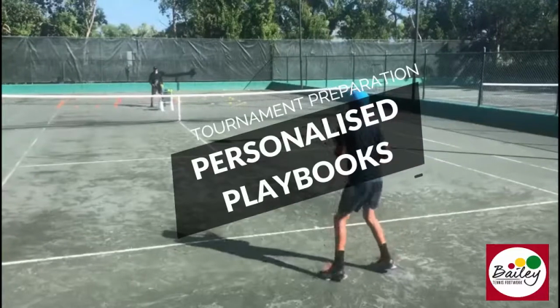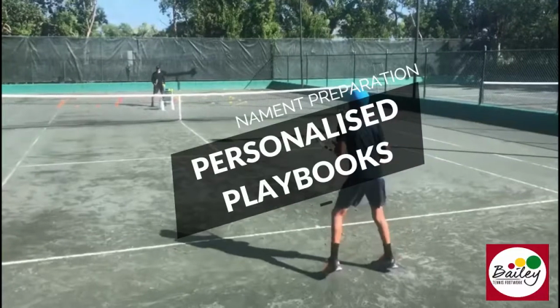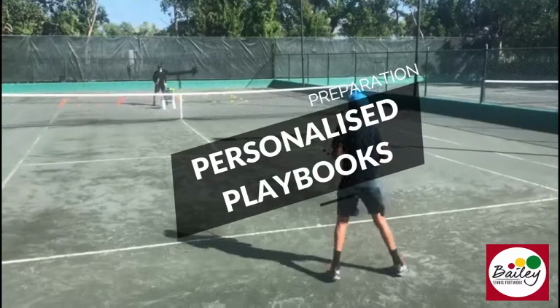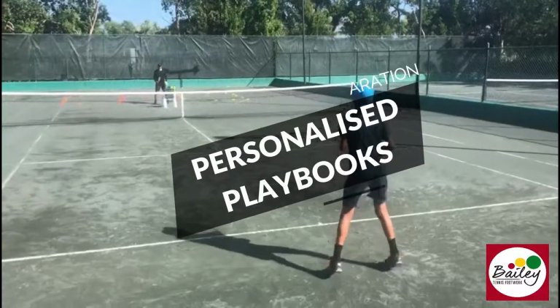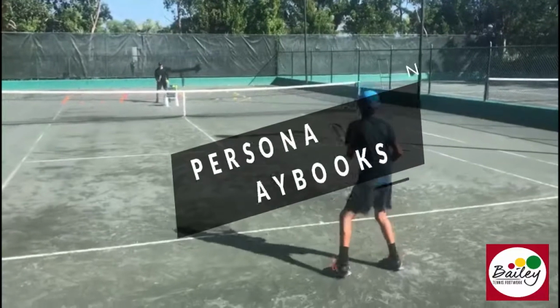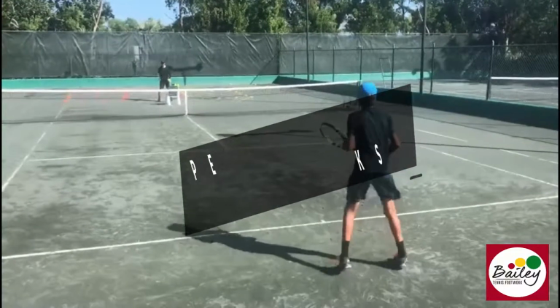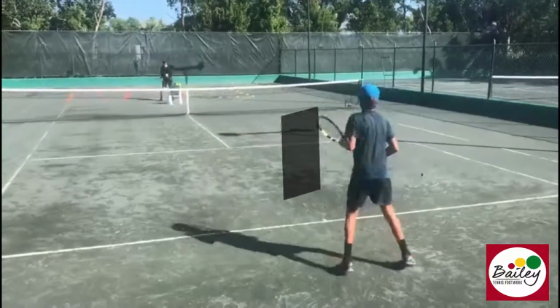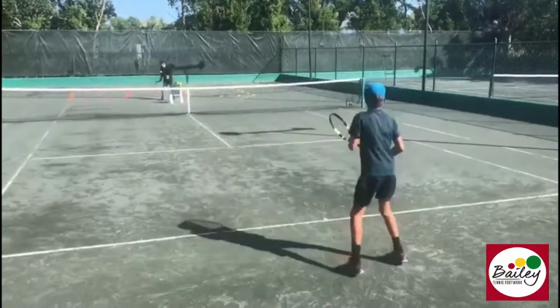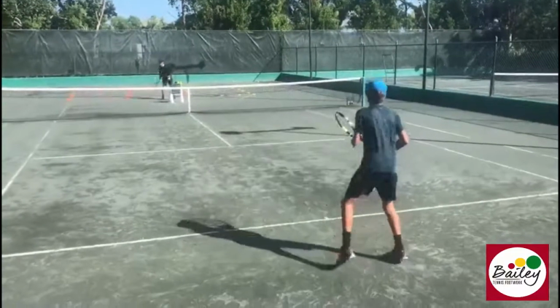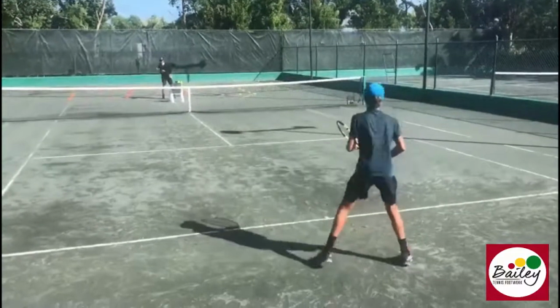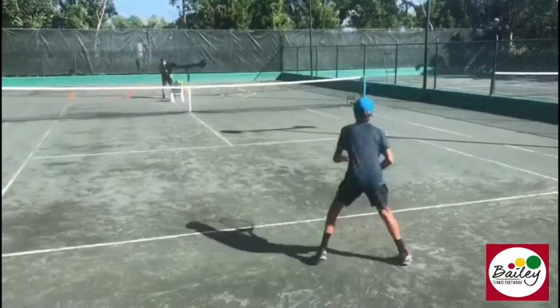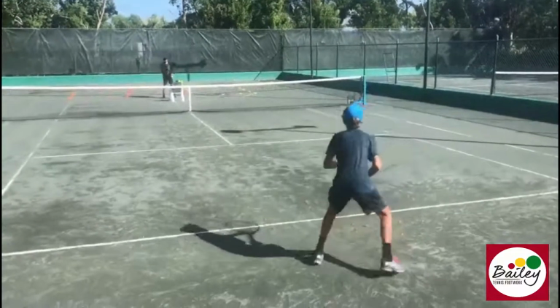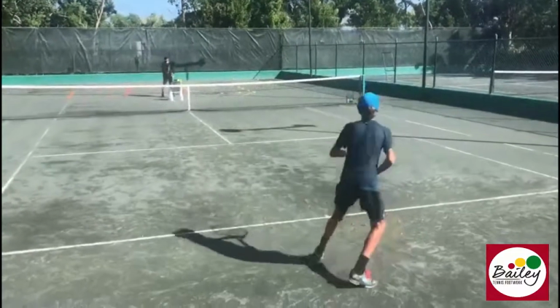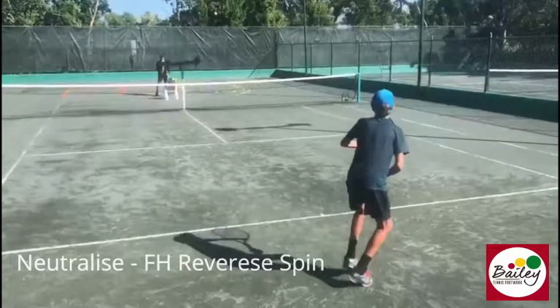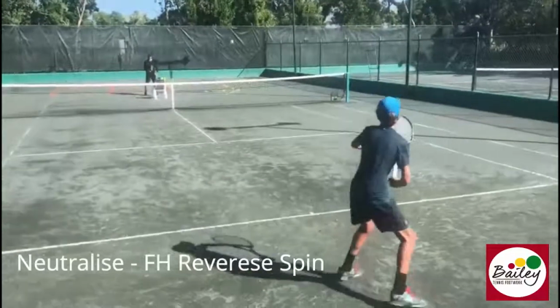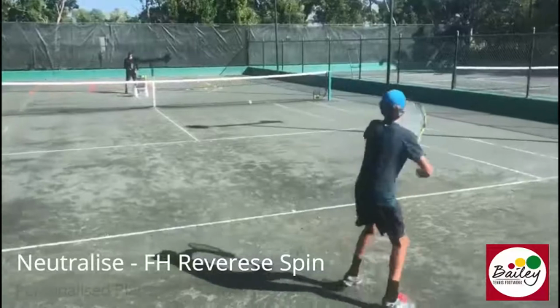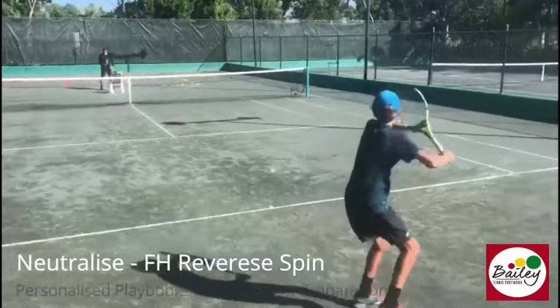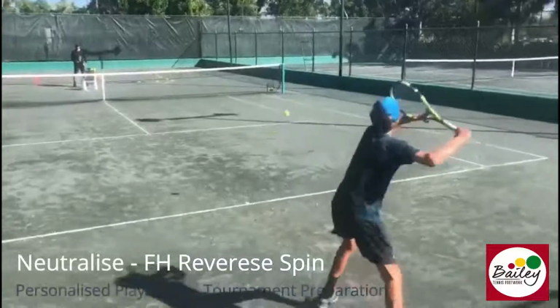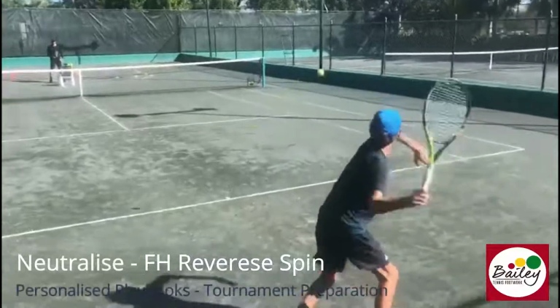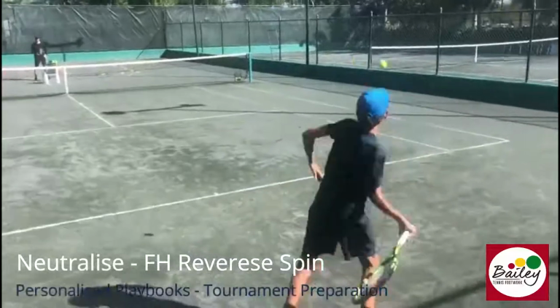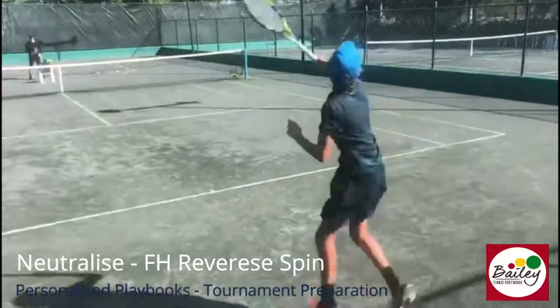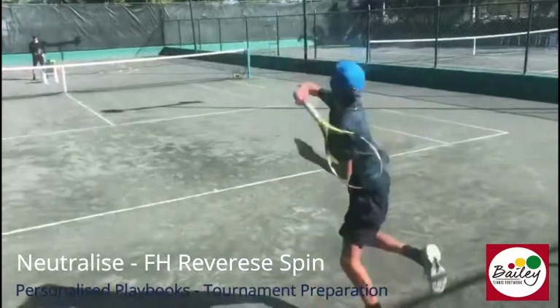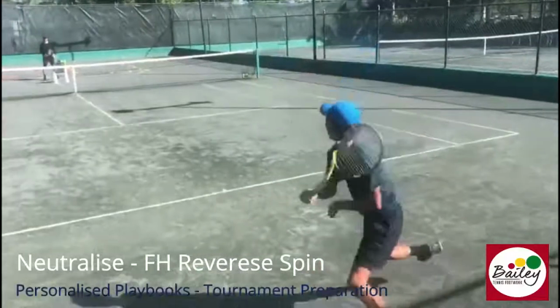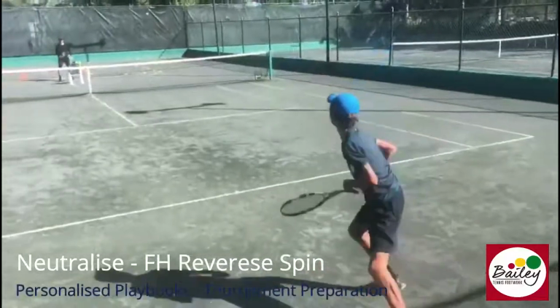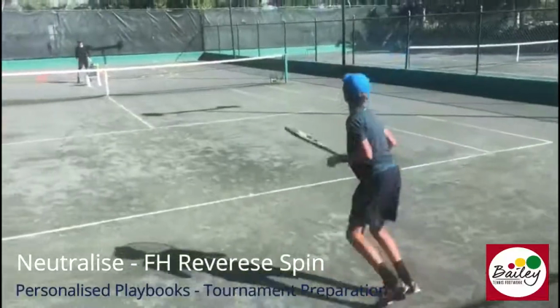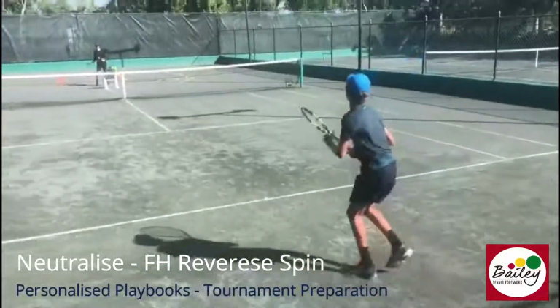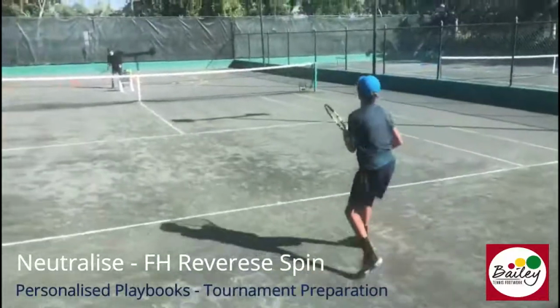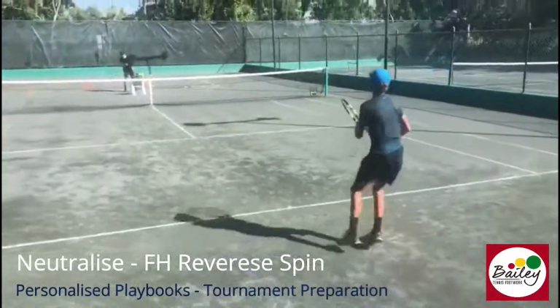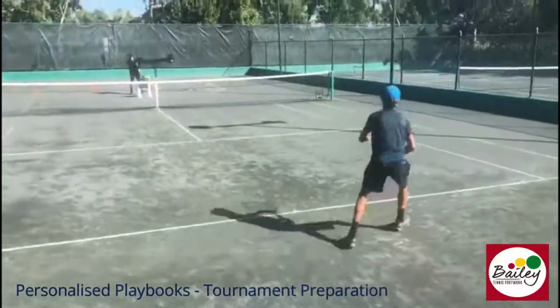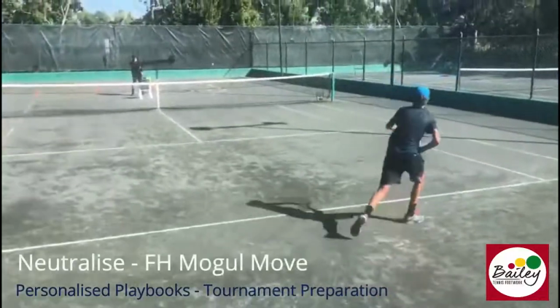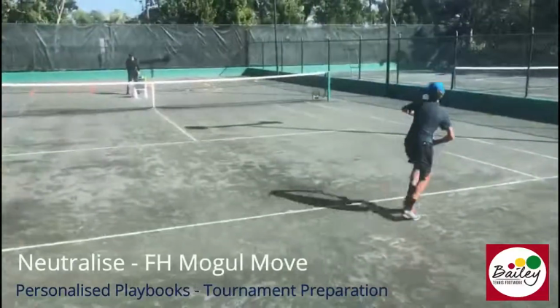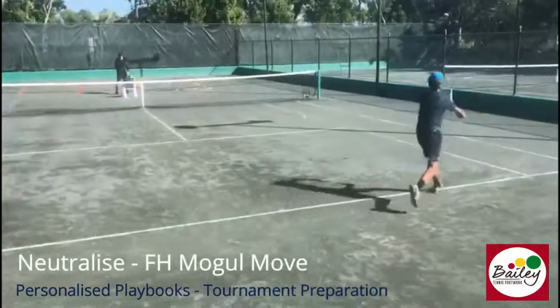Number one. Let's move back inside out. Reverse spin. Come back and split, Eddie. Good. Cut the angle cross court.